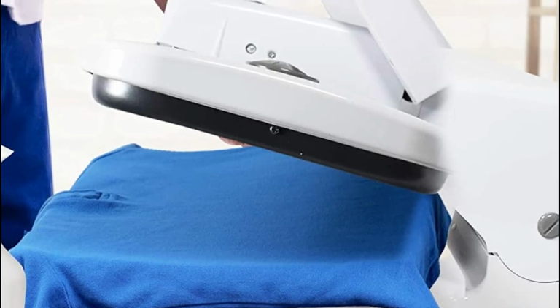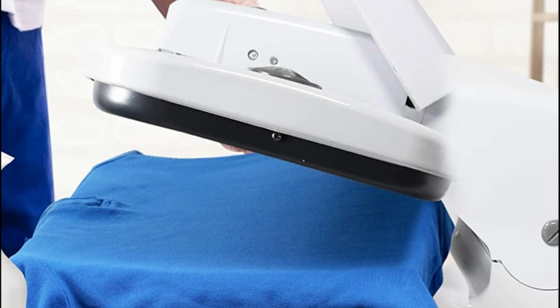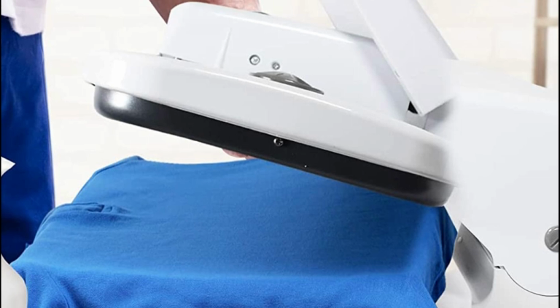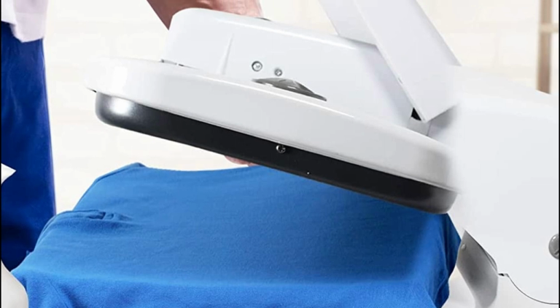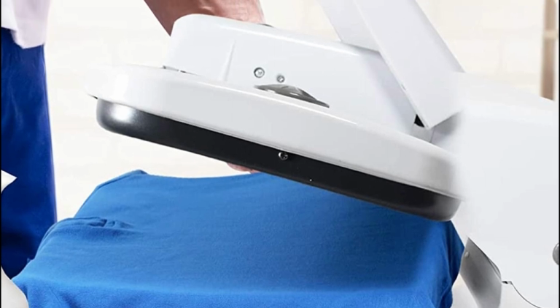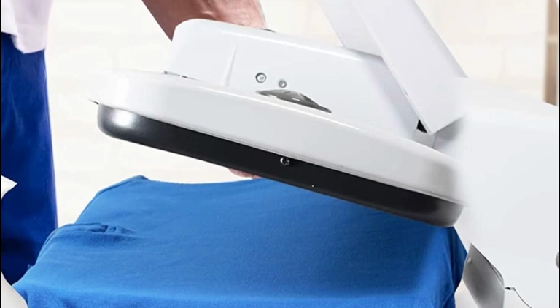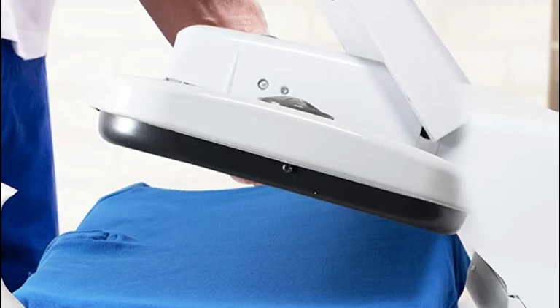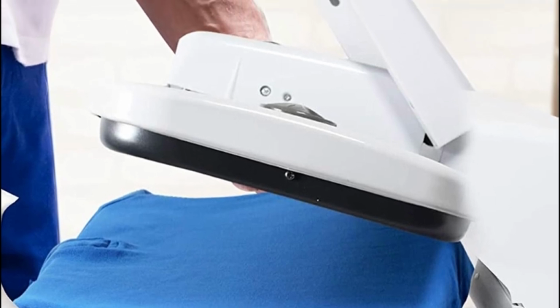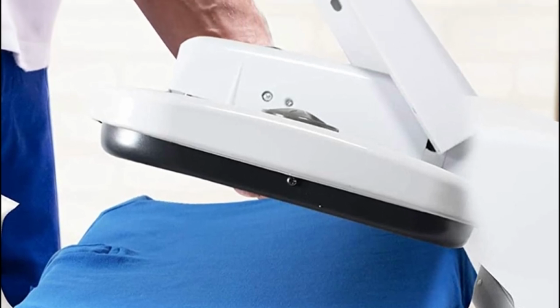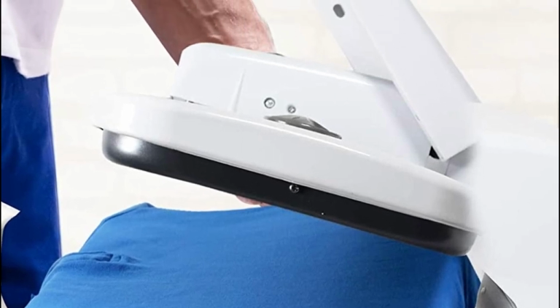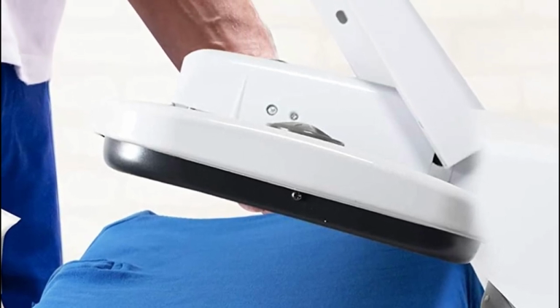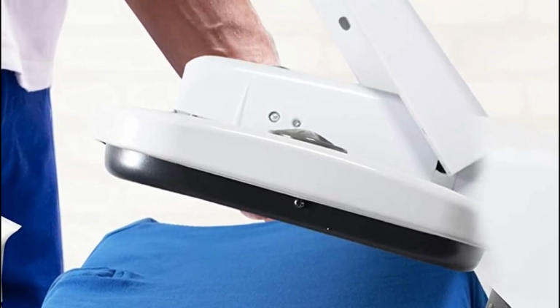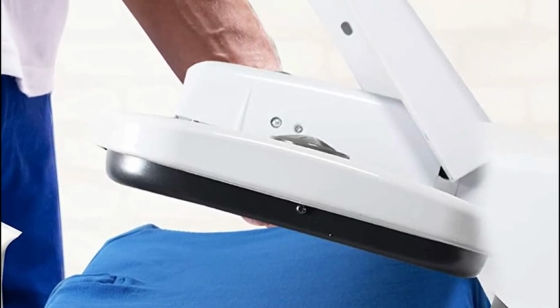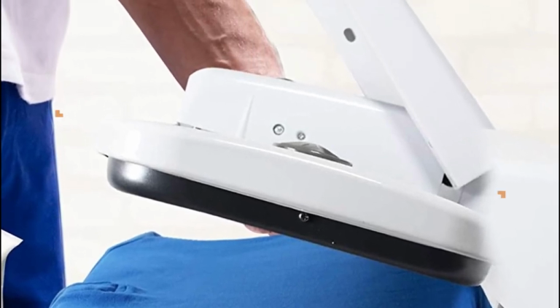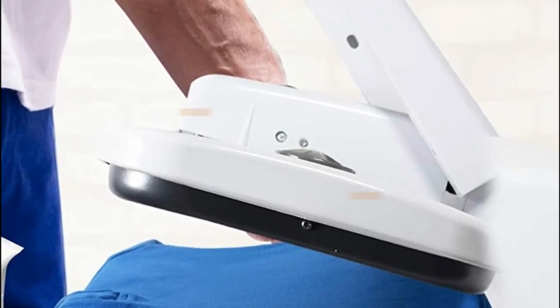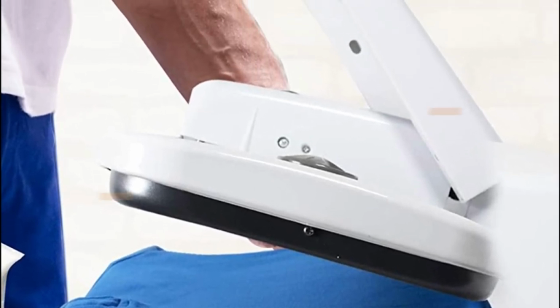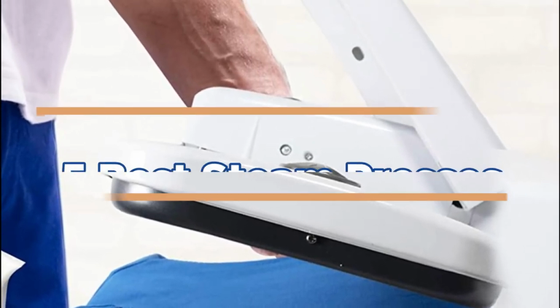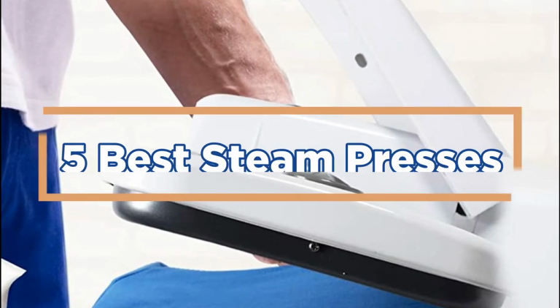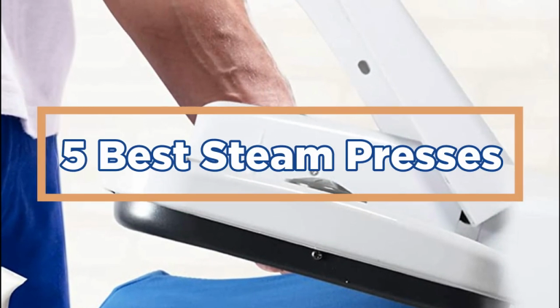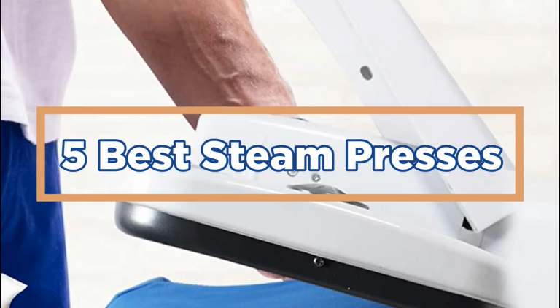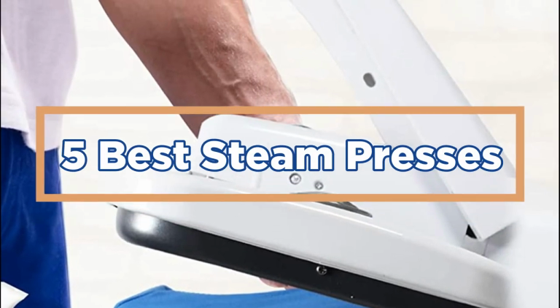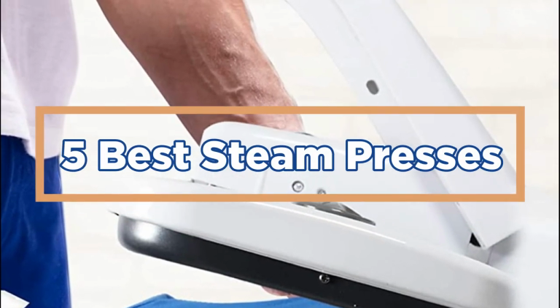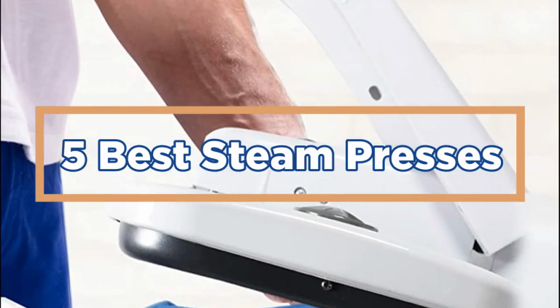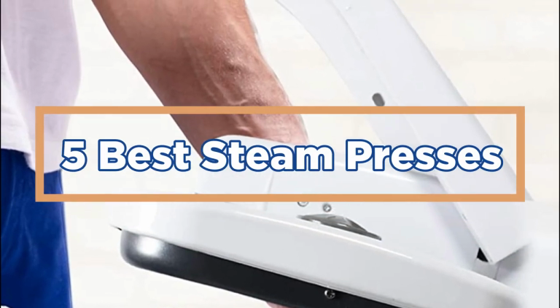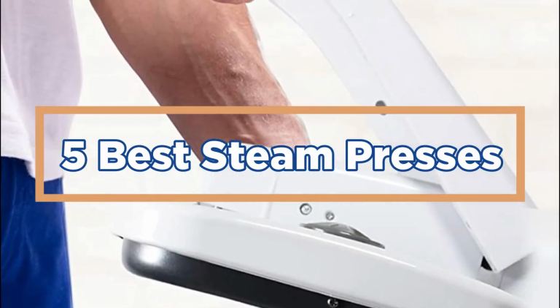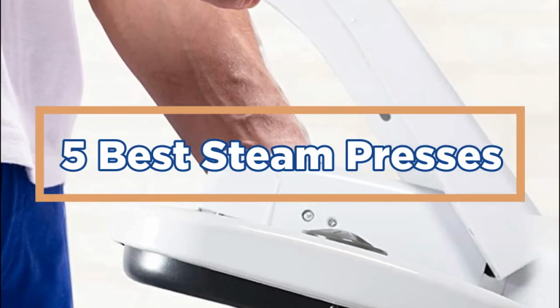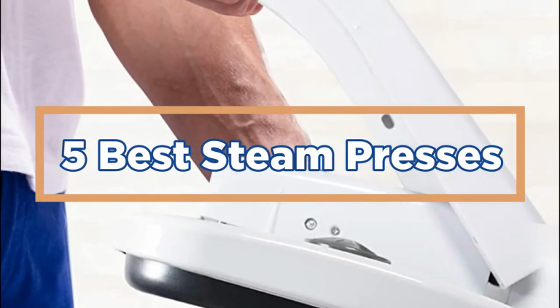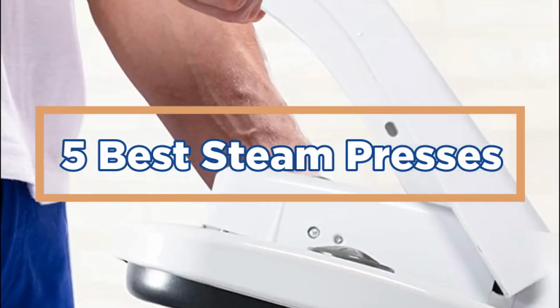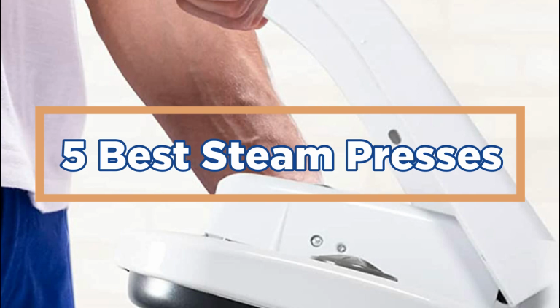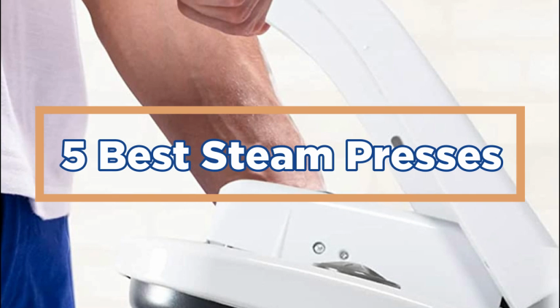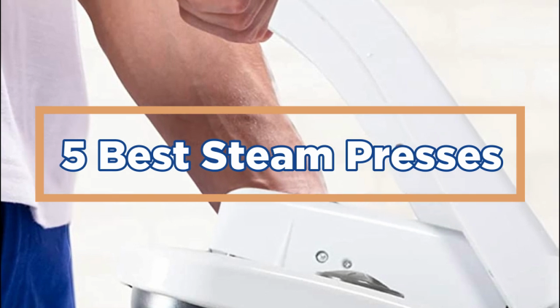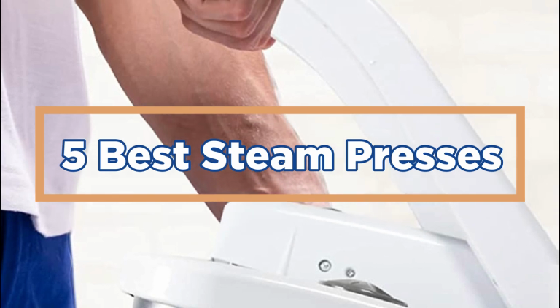In today's video, we will show you the top 5 best steam presses. So, let's get started.